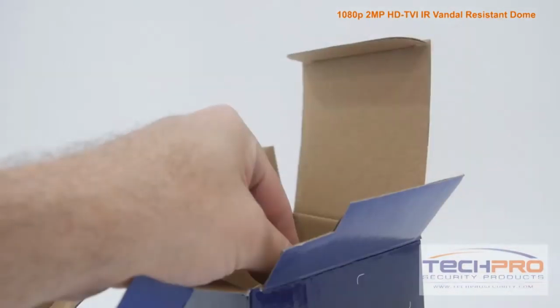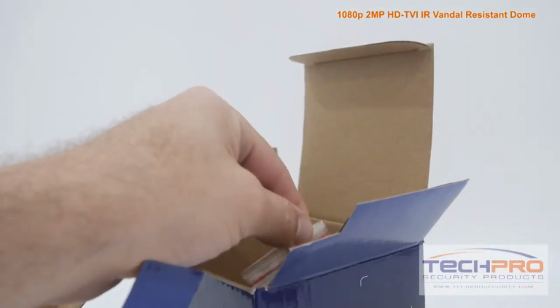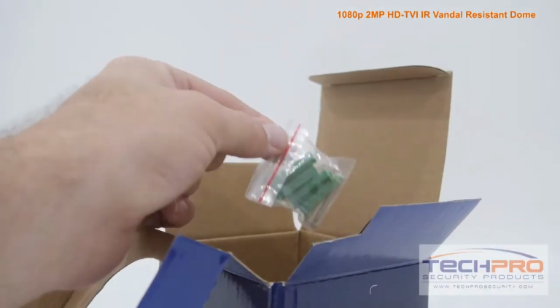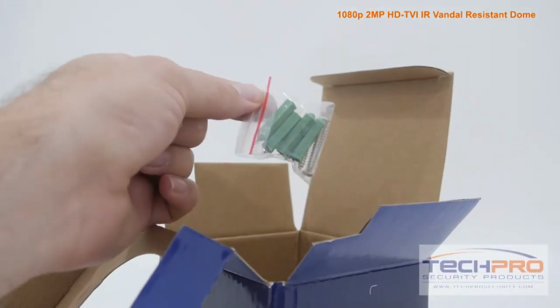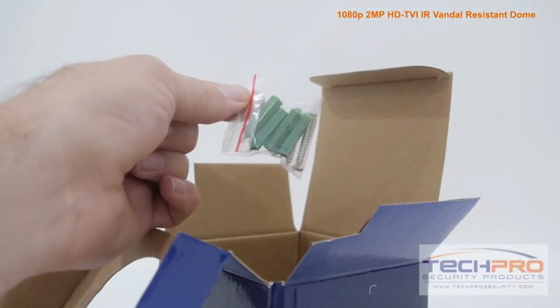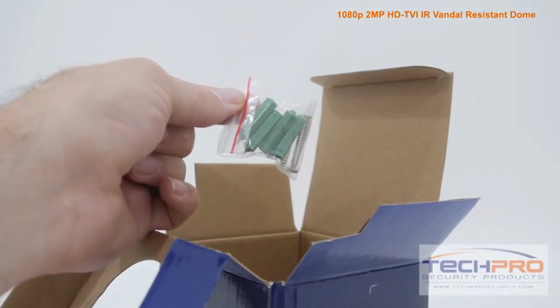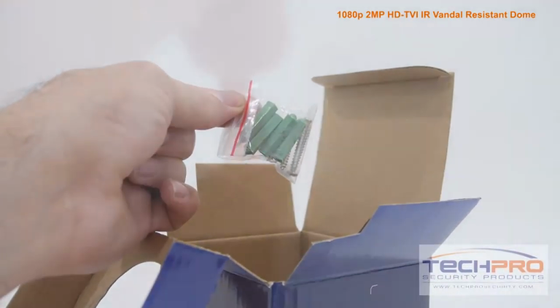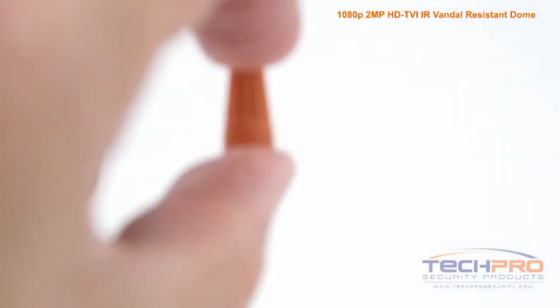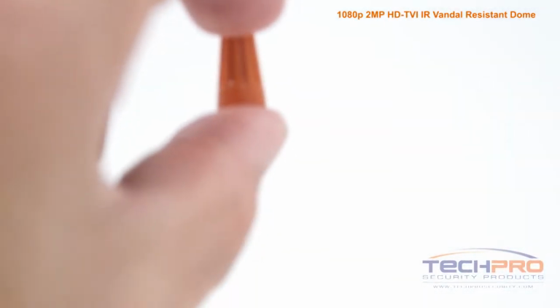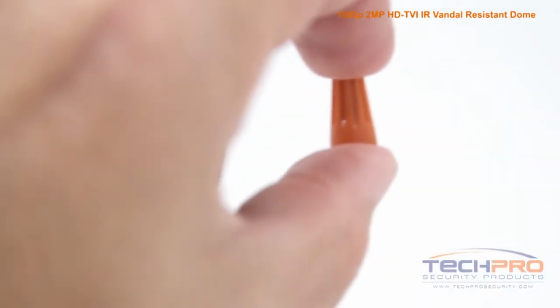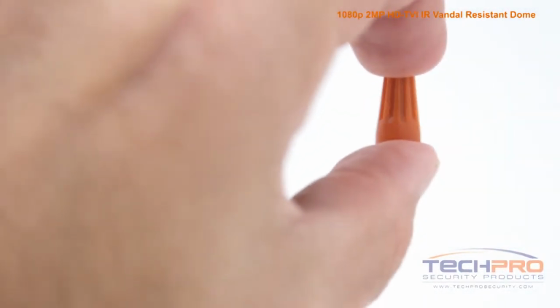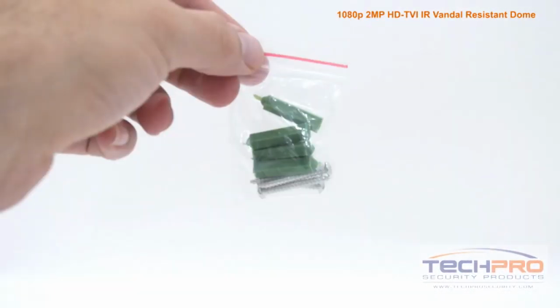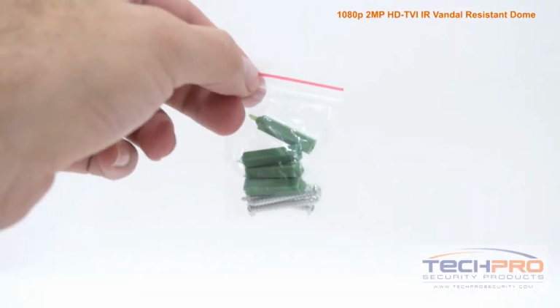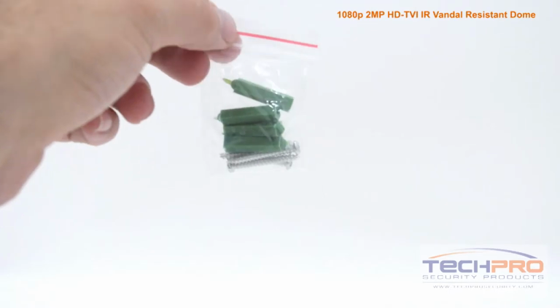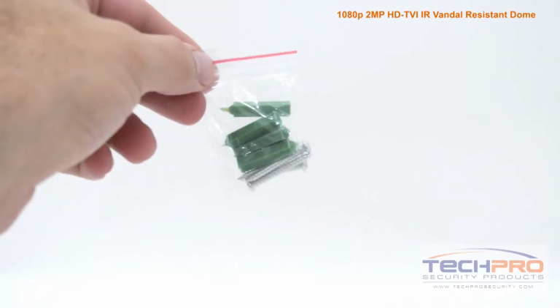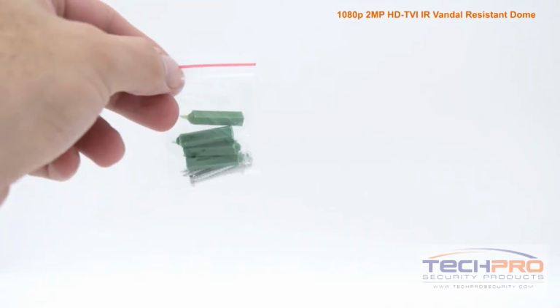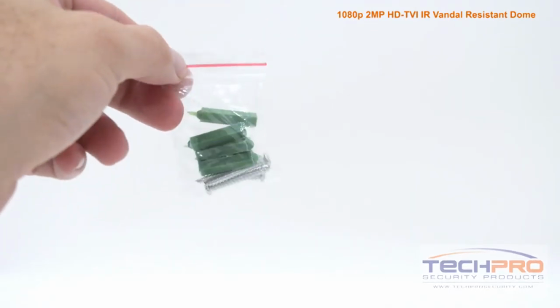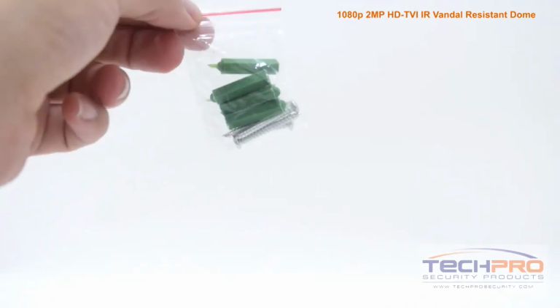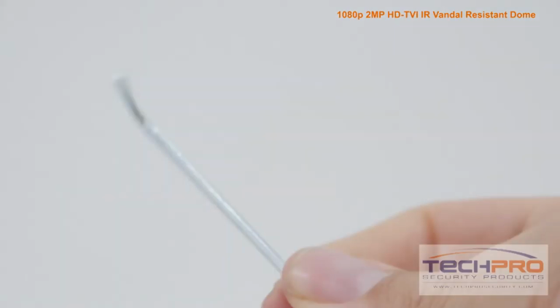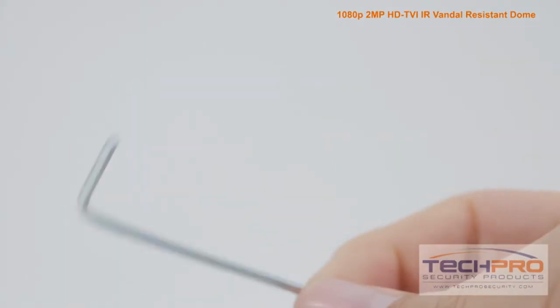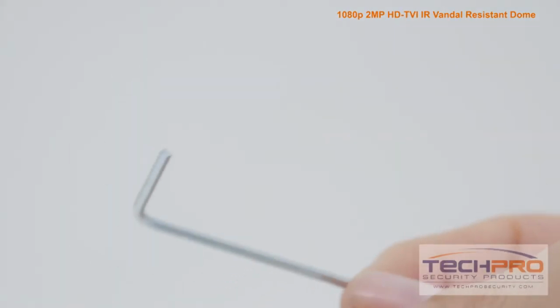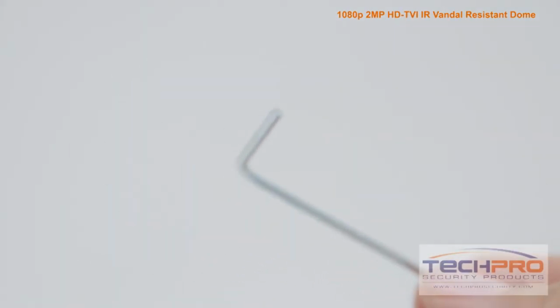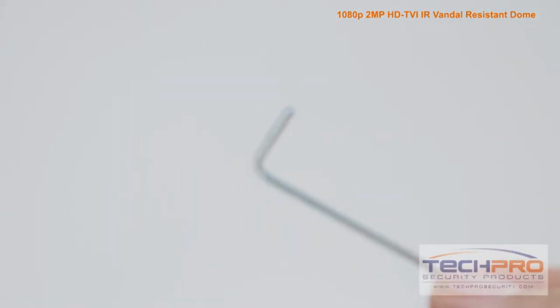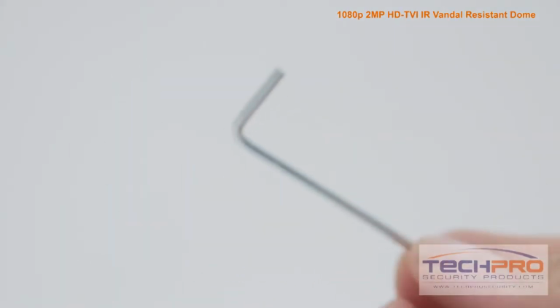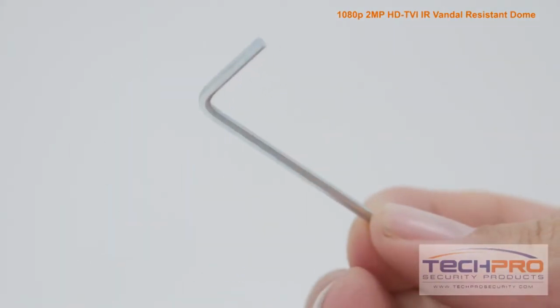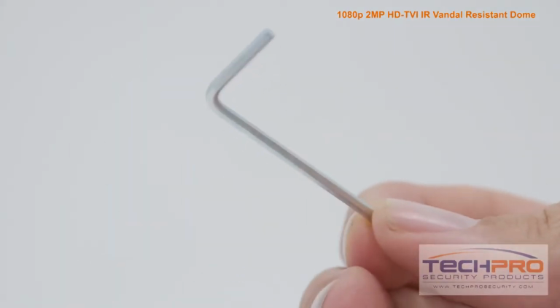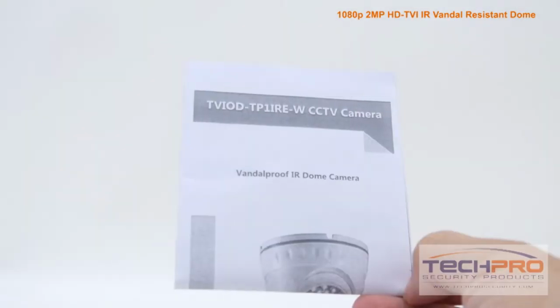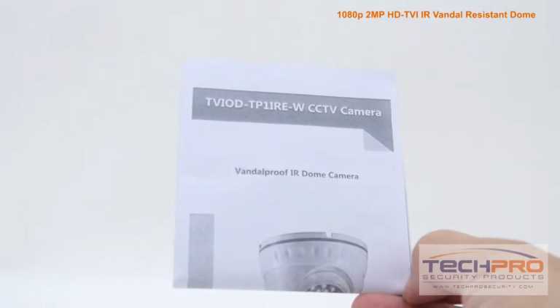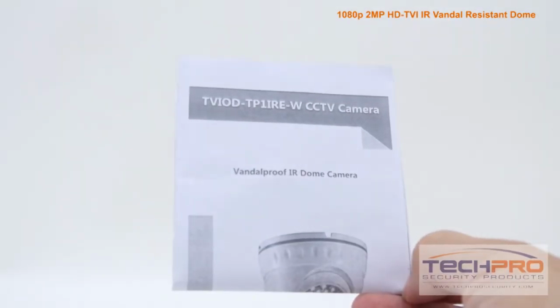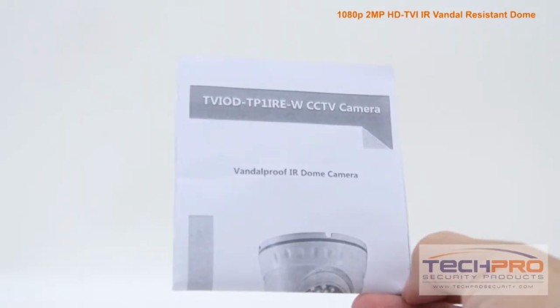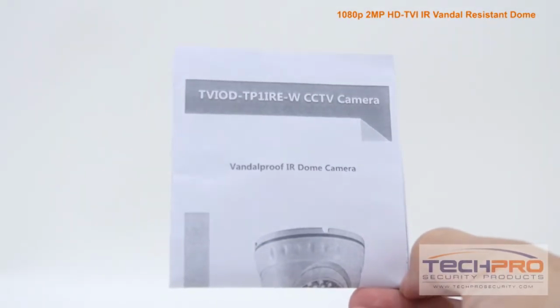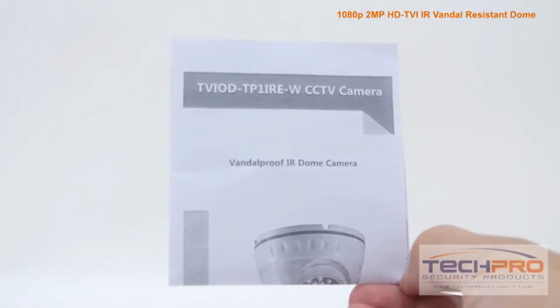Inside the box, you'll also find a wire cap, a bag of screws and mounting pegs, a small allen wrench, and an instruction manual.